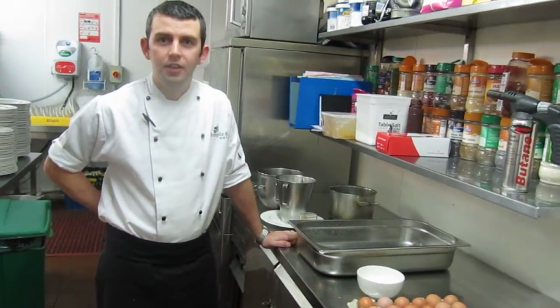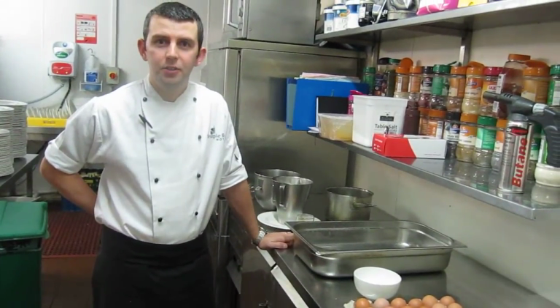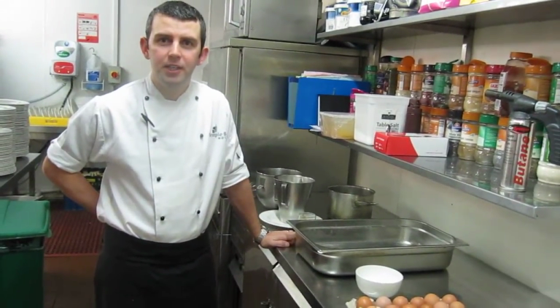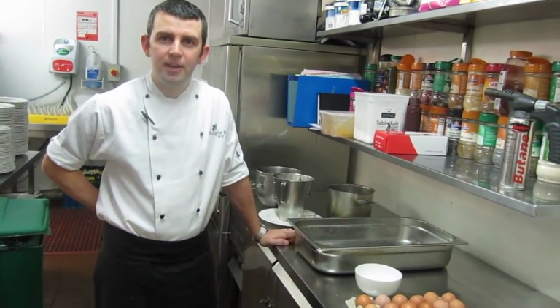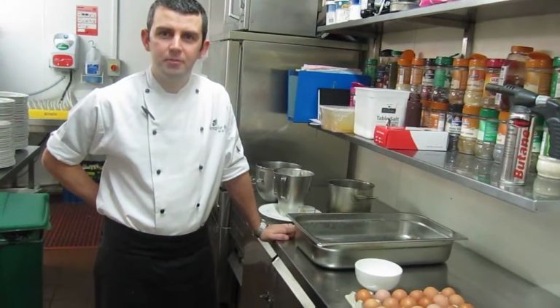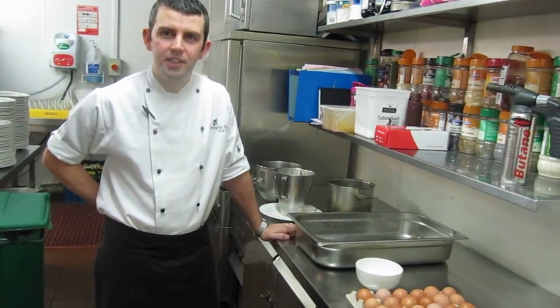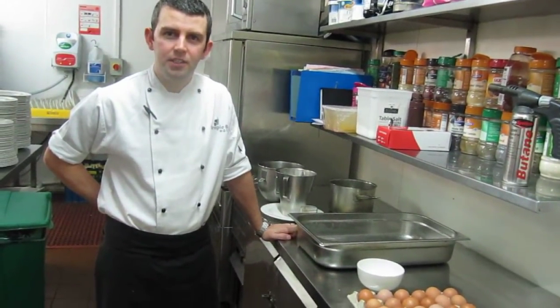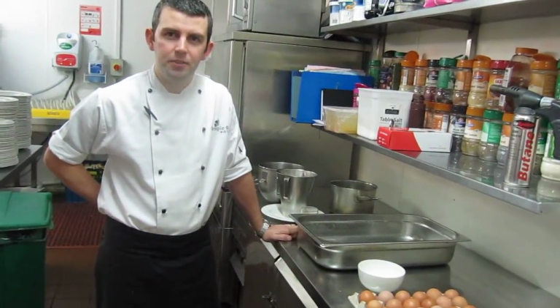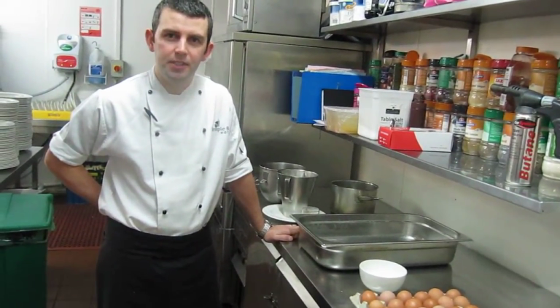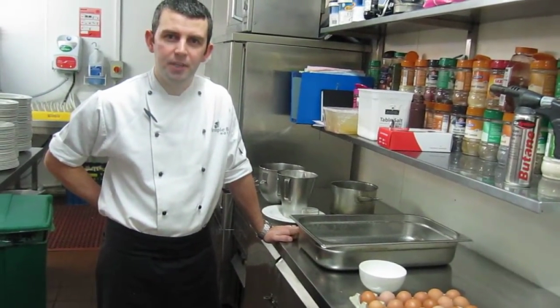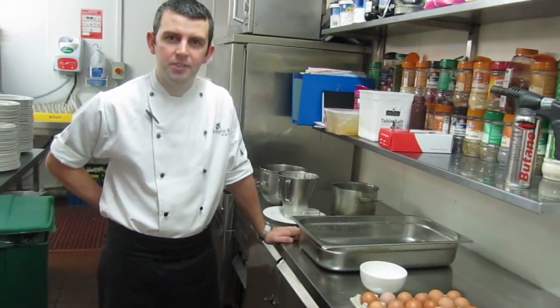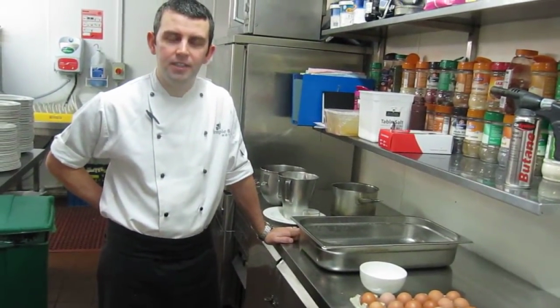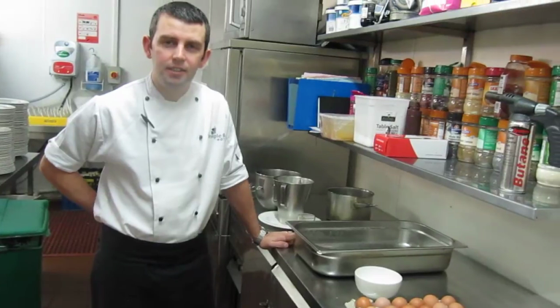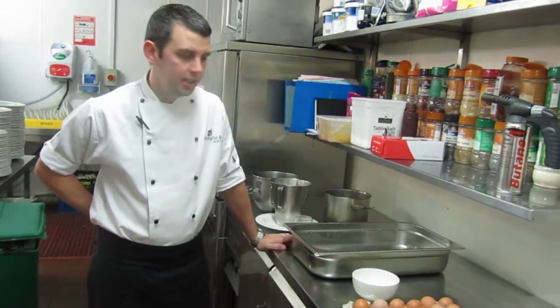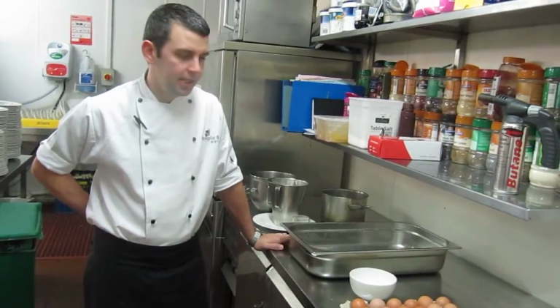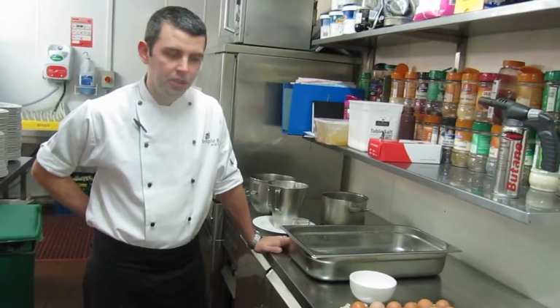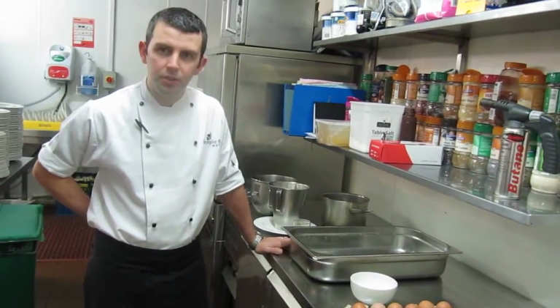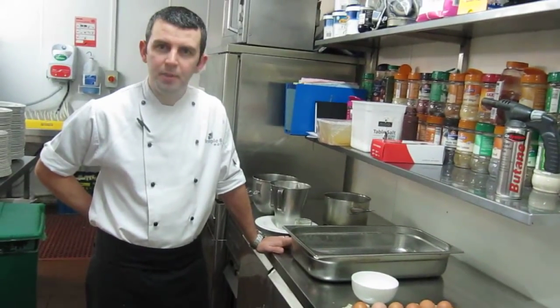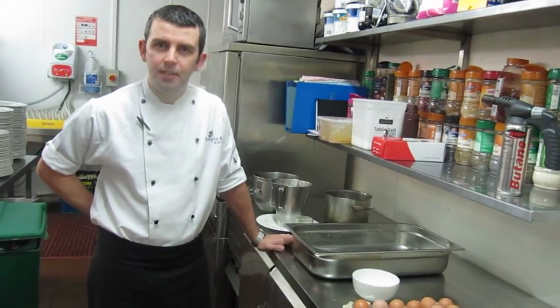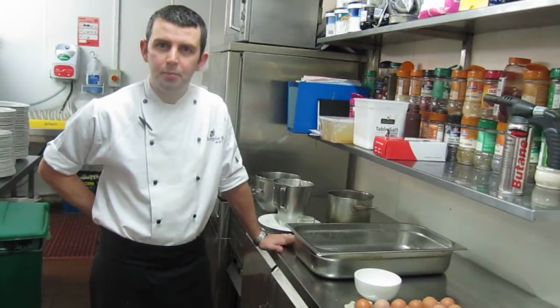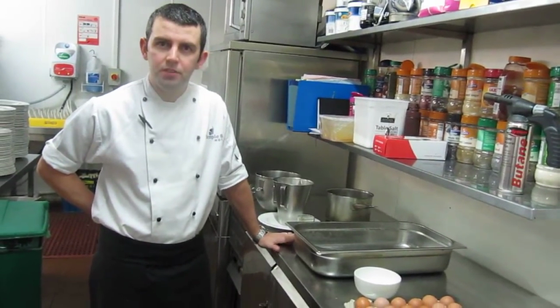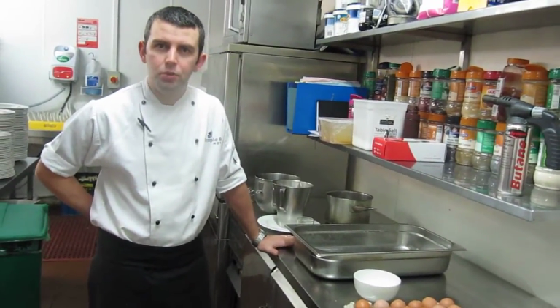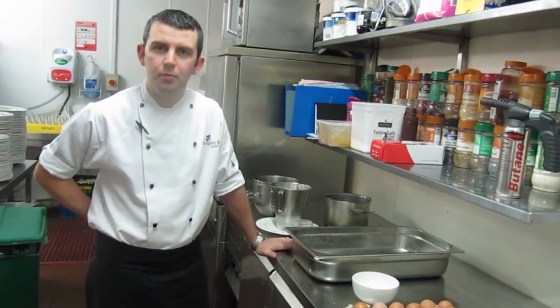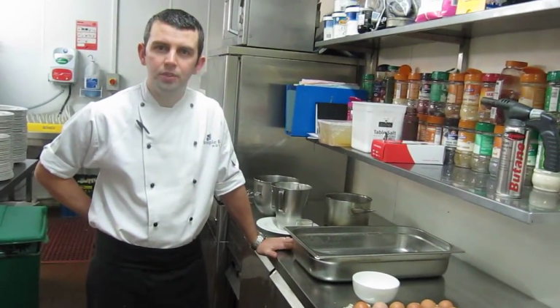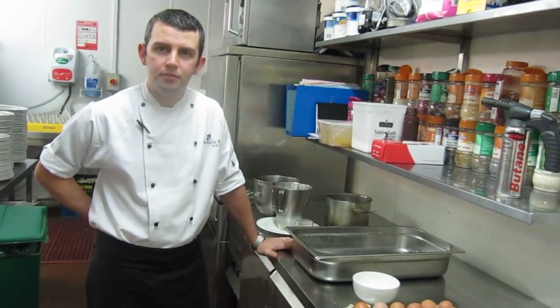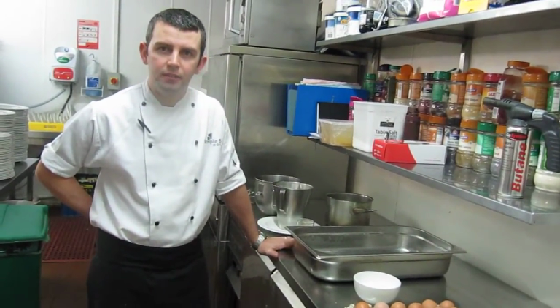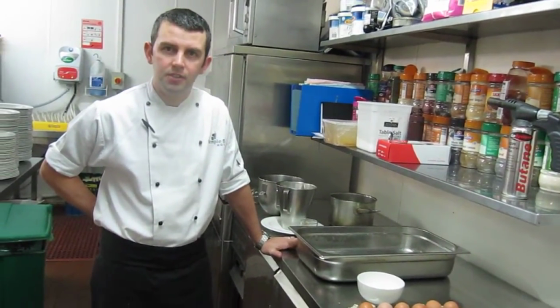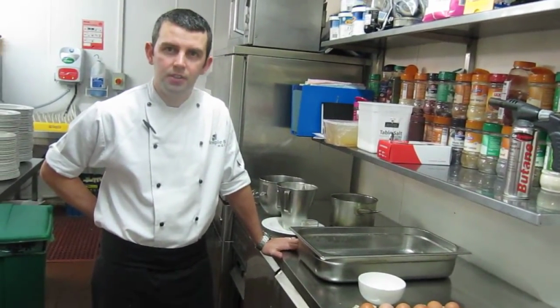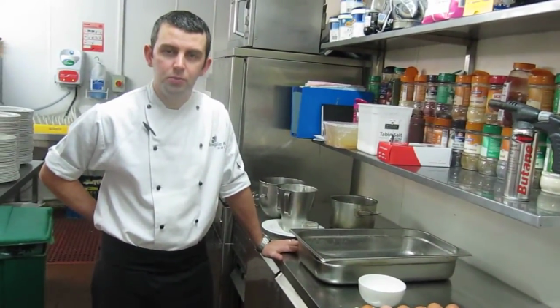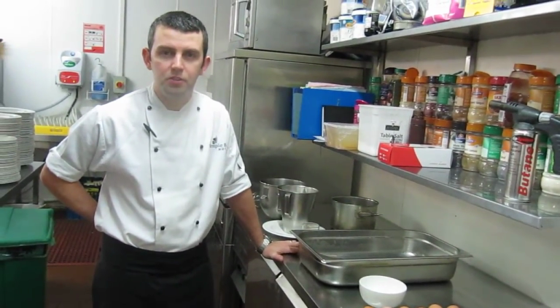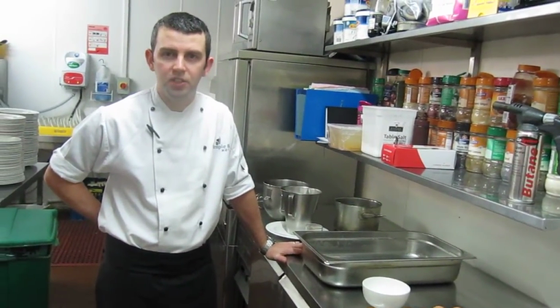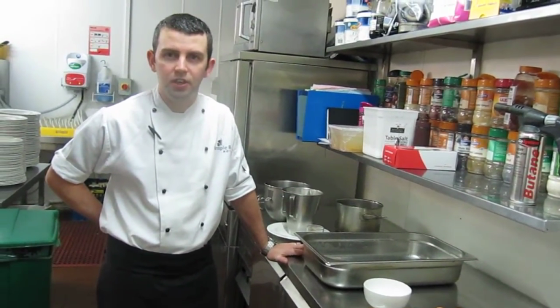Hi, my name is Mark. I'm the head chef from the town of our hotel. Today we're going to show you how to make a passion fruit crème brûlée for your parents, if you're someone specially different.